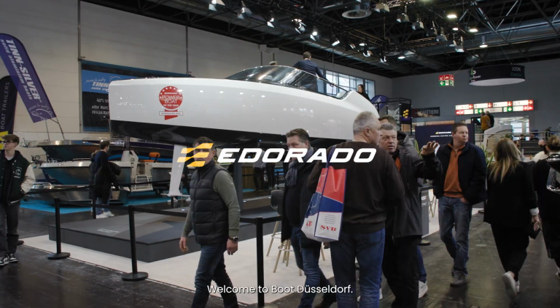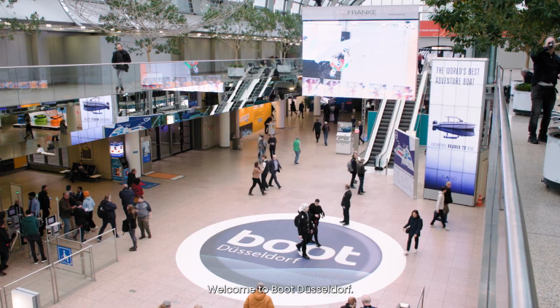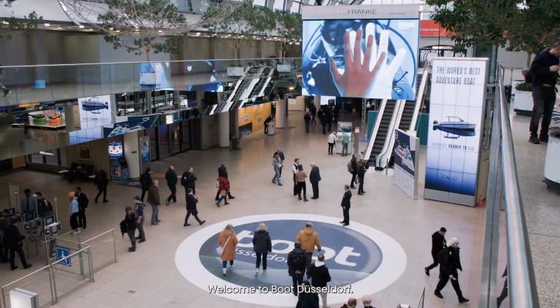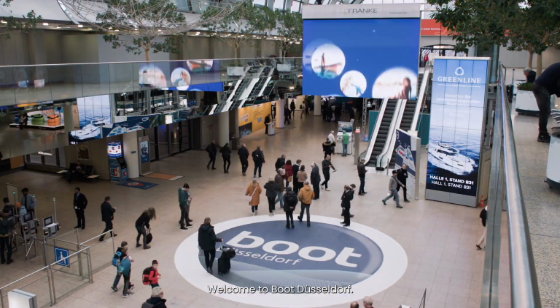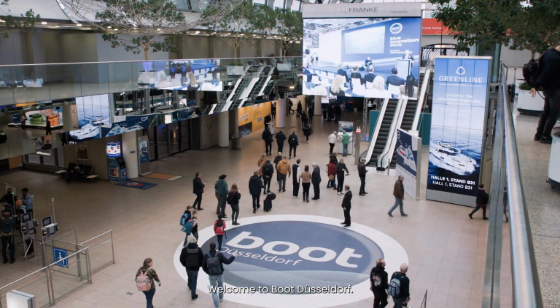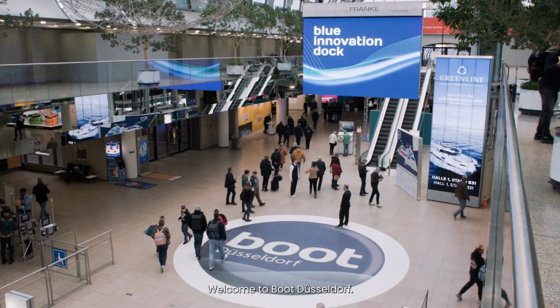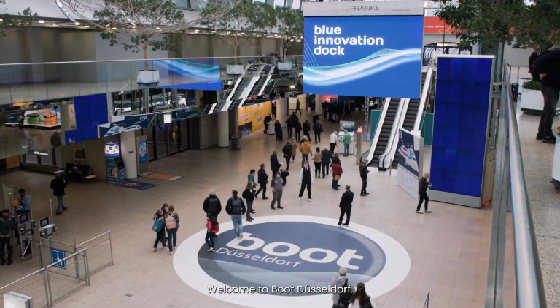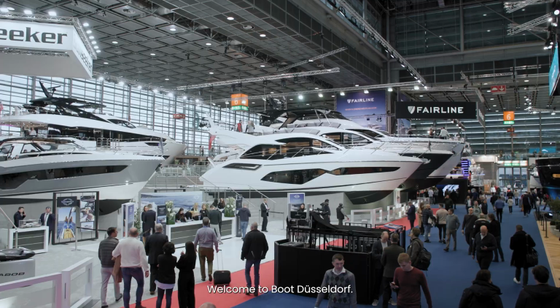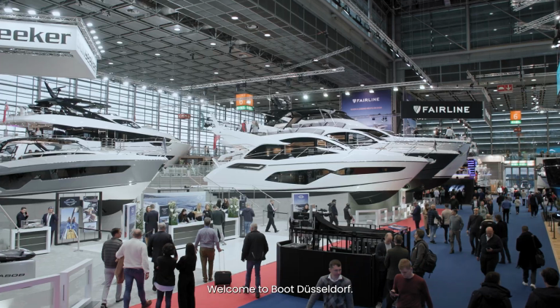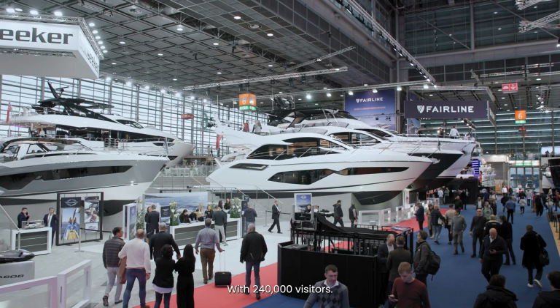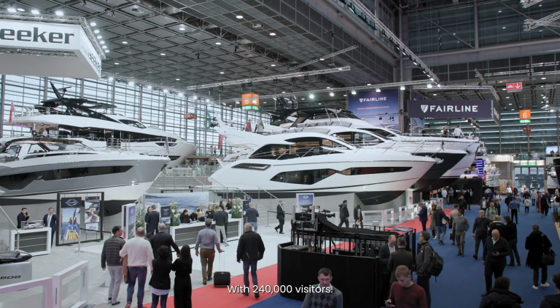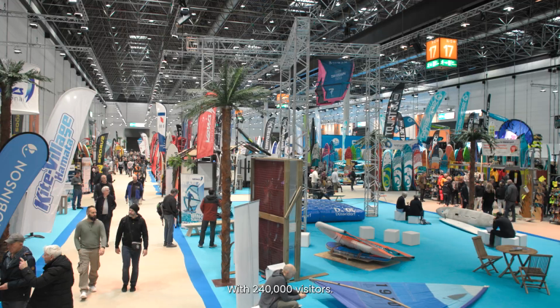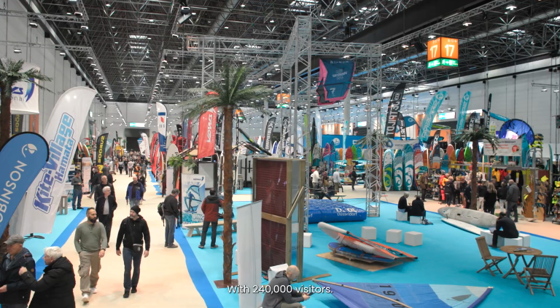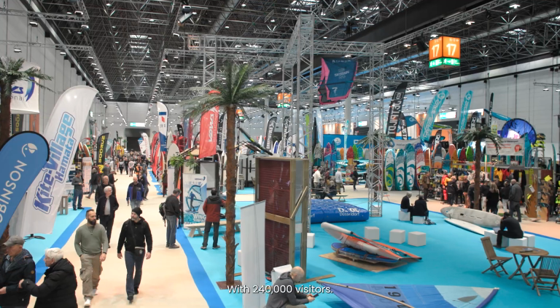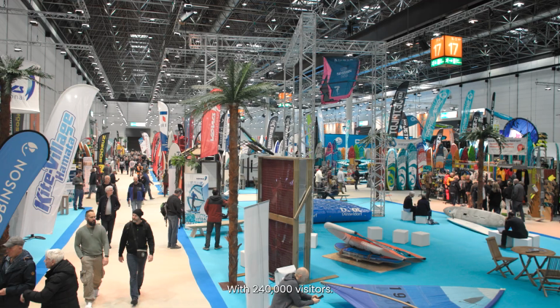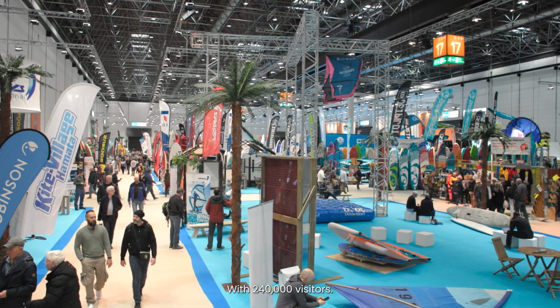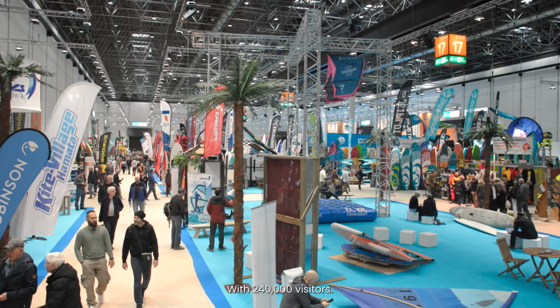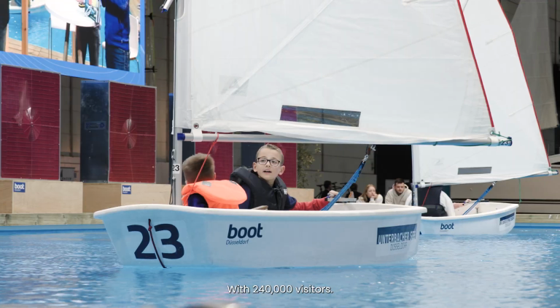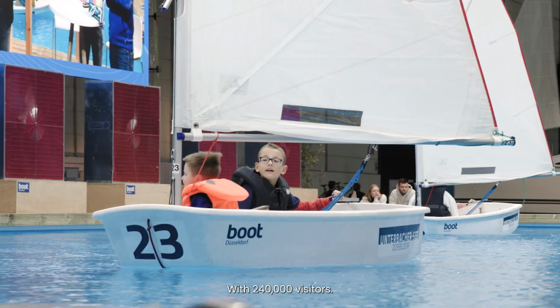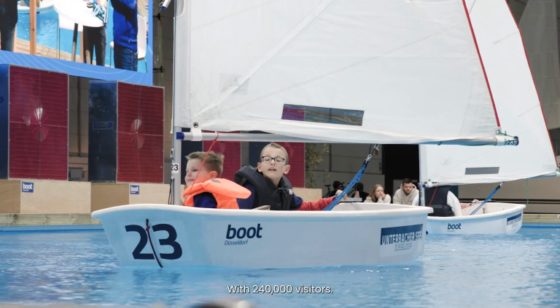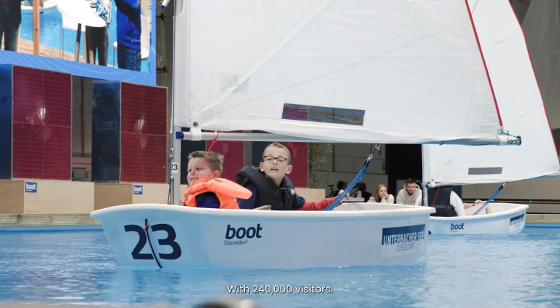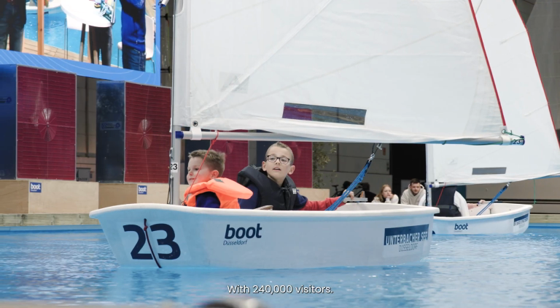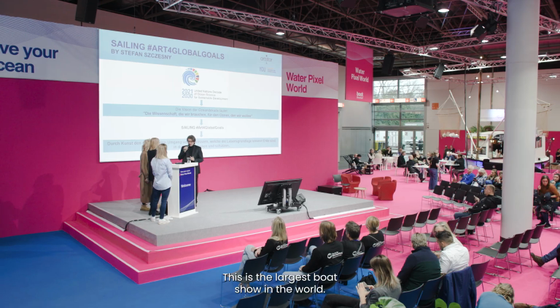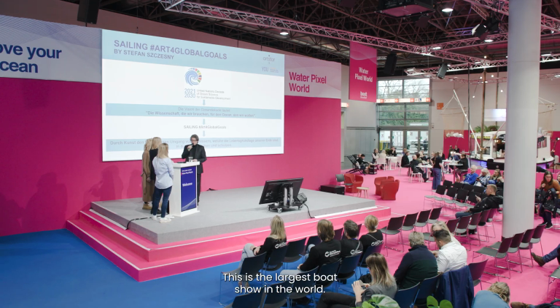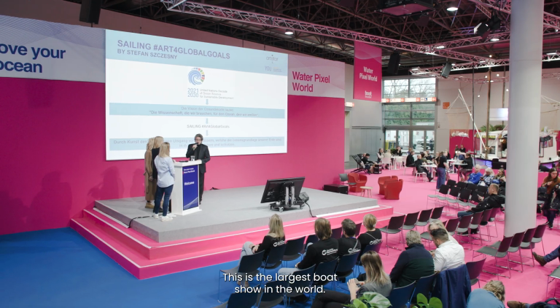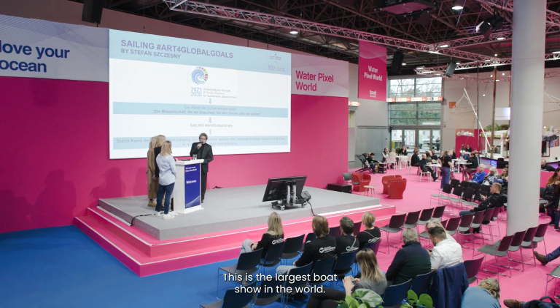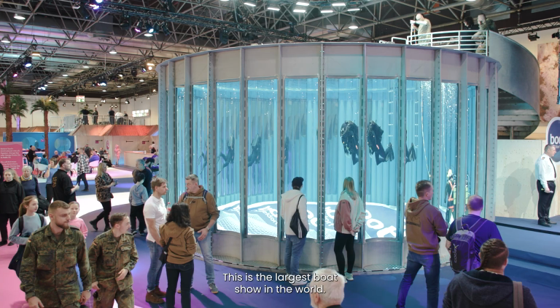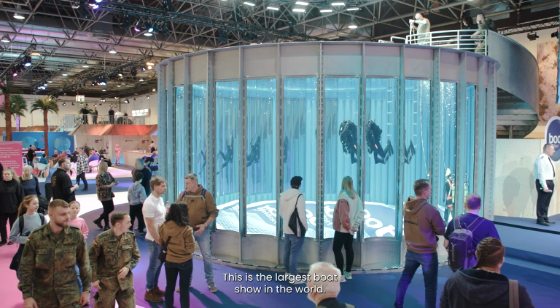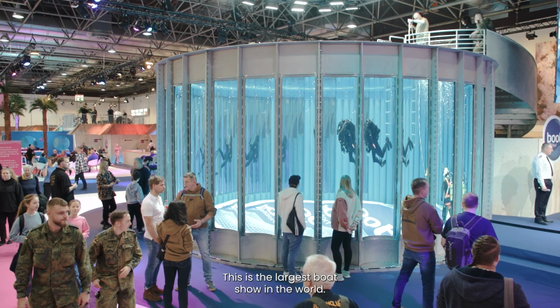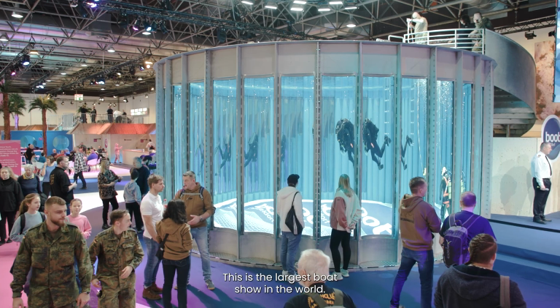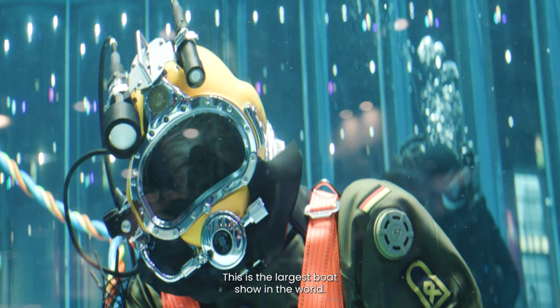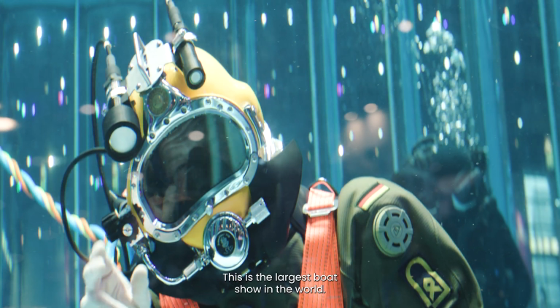Welcome to Boat Düsseldorf. With 240,000 visitors, this is the largest boat show in the world.